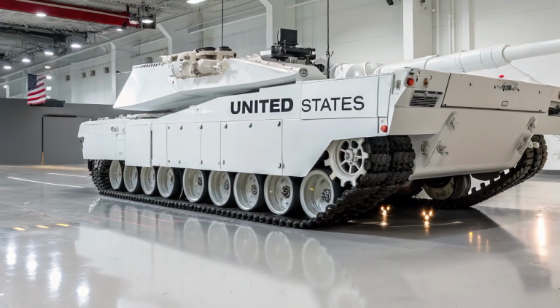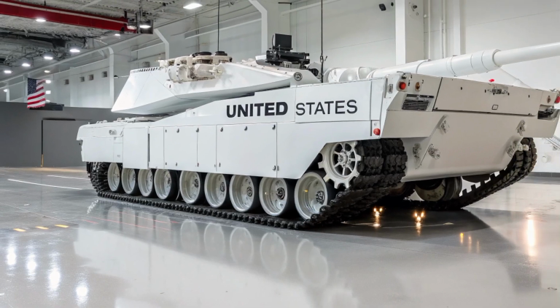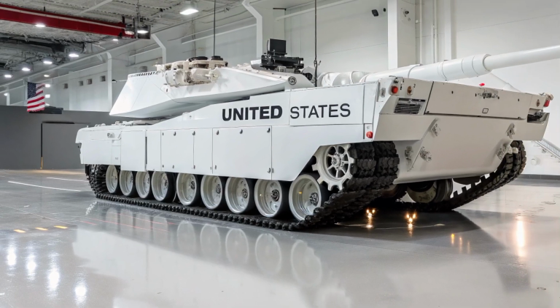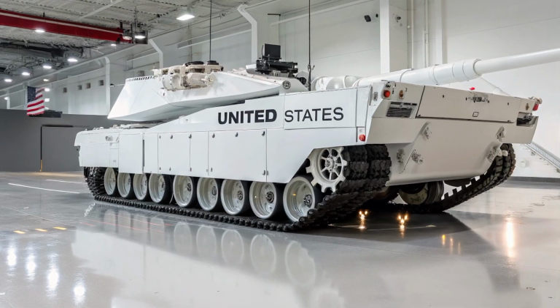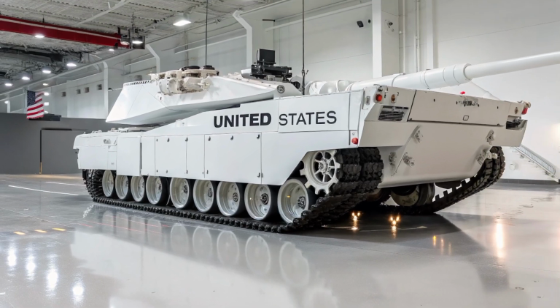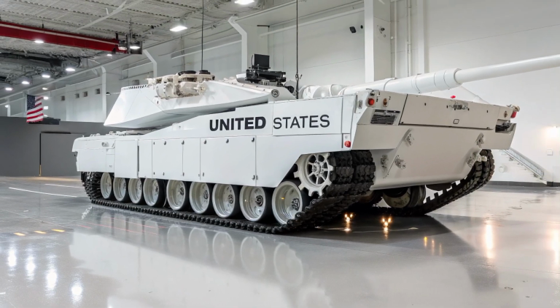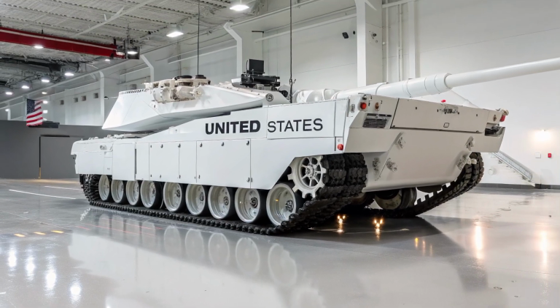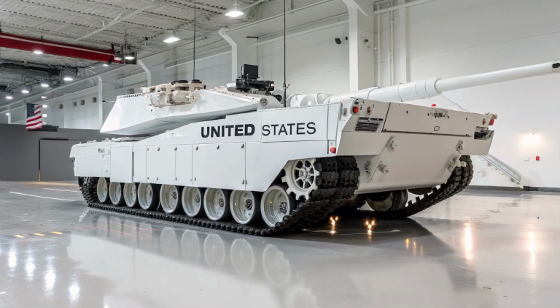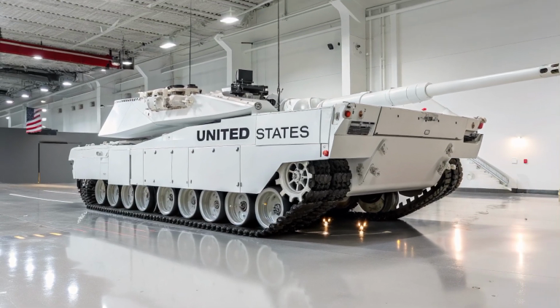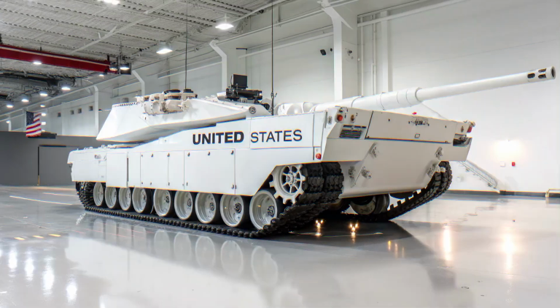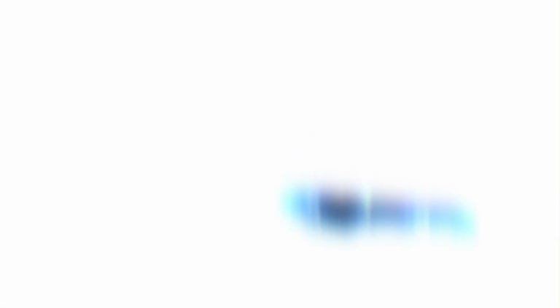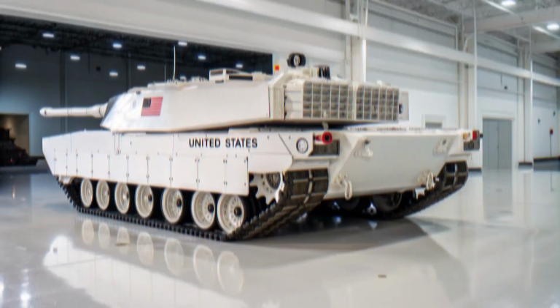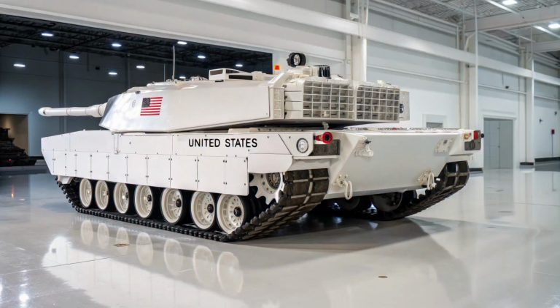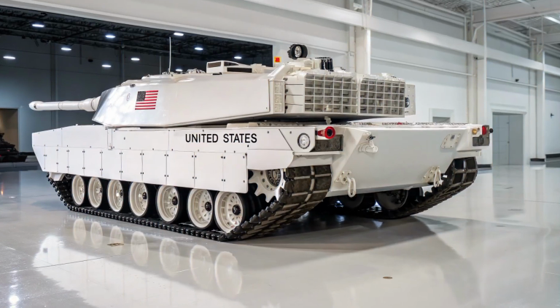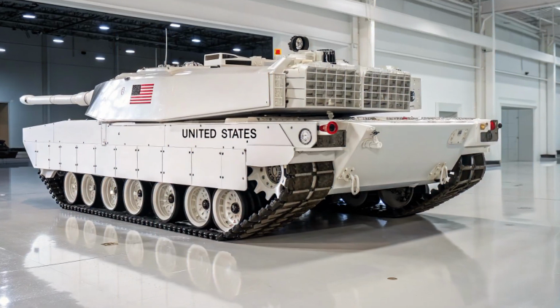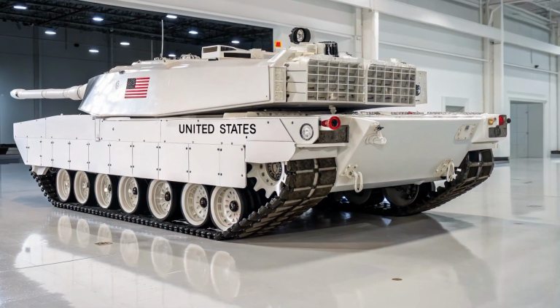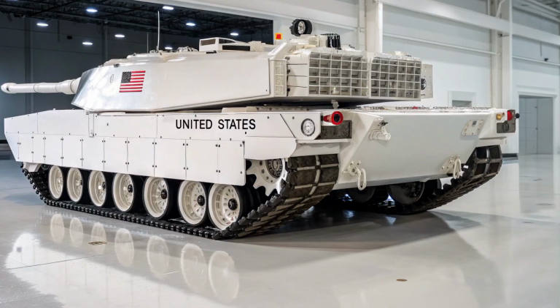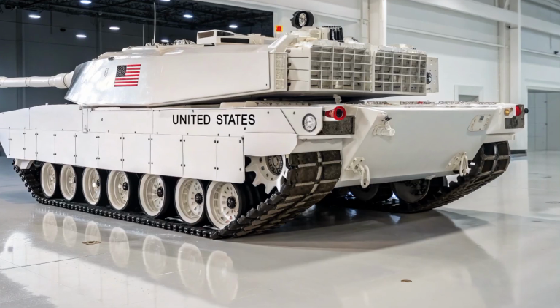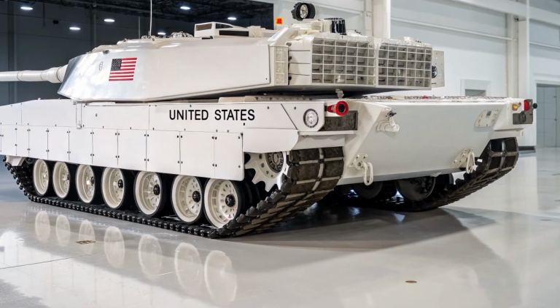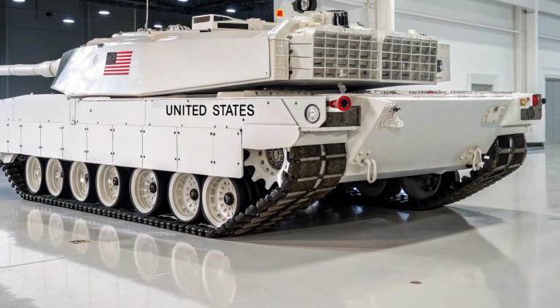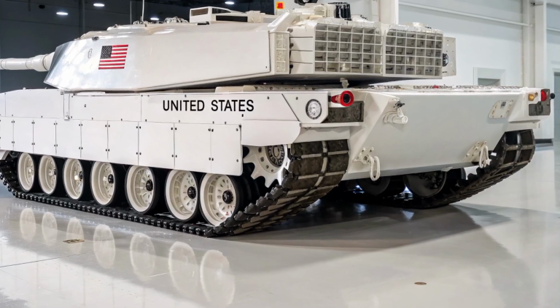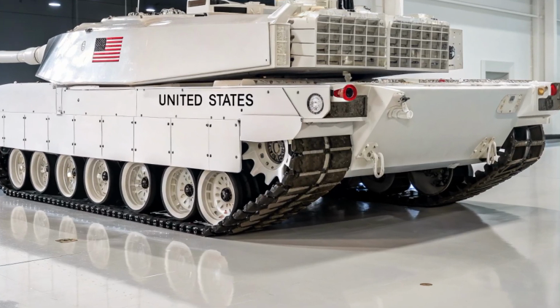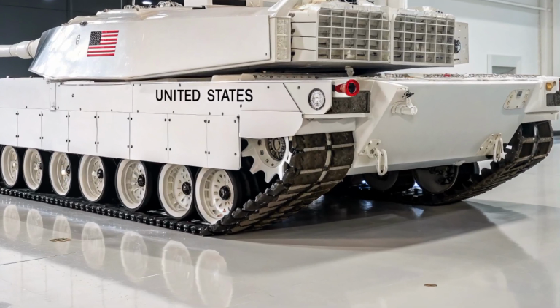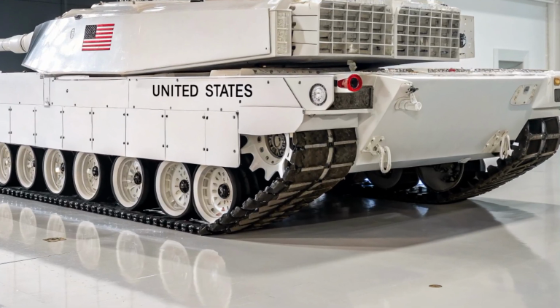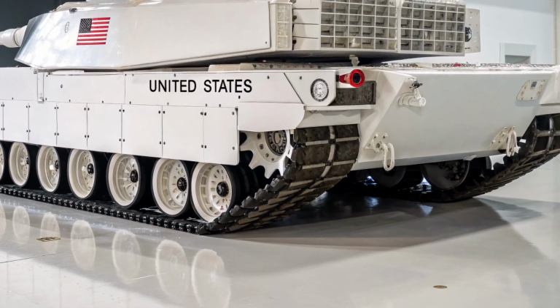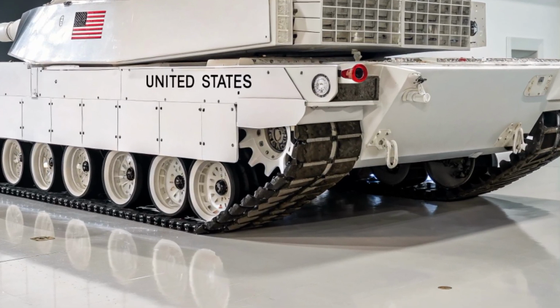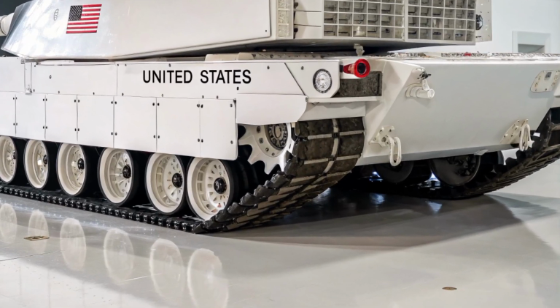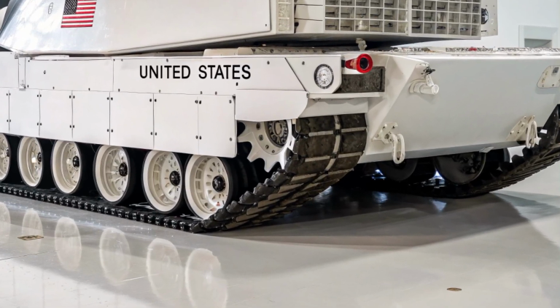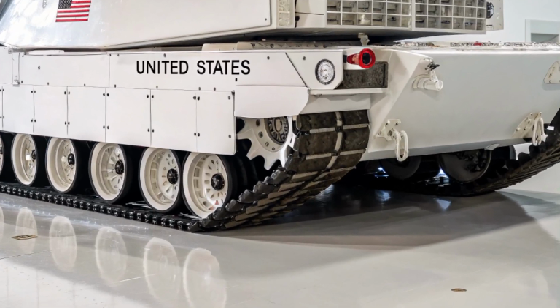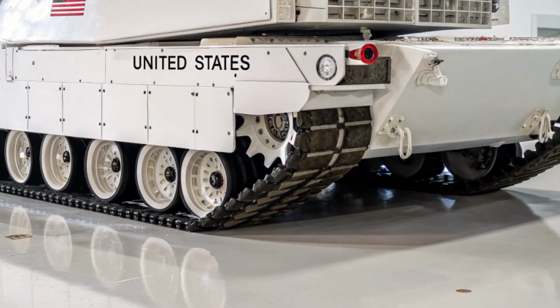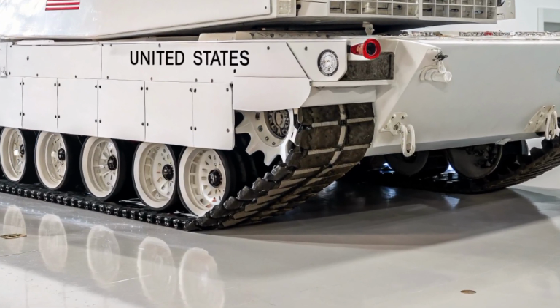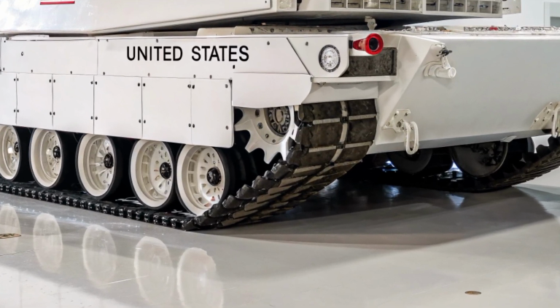It's lower, wider, and meaner than ever before. This is a car that doesn't whisper luxury — it growls it.